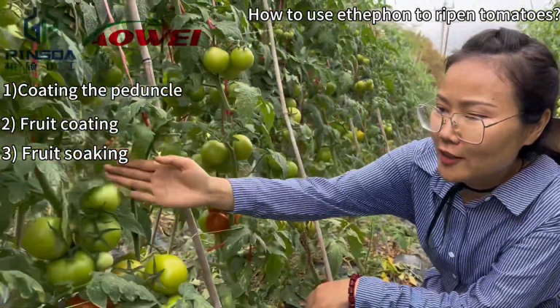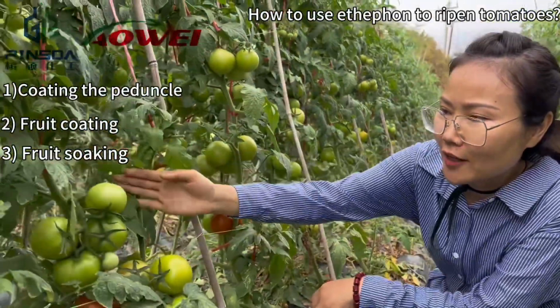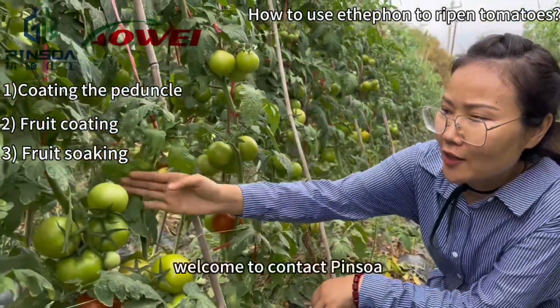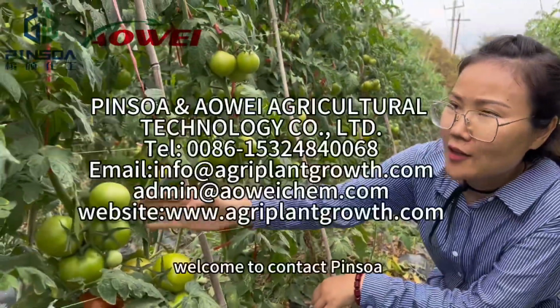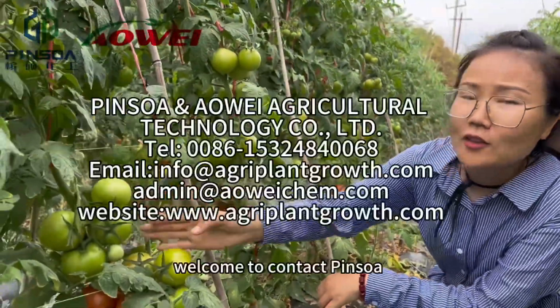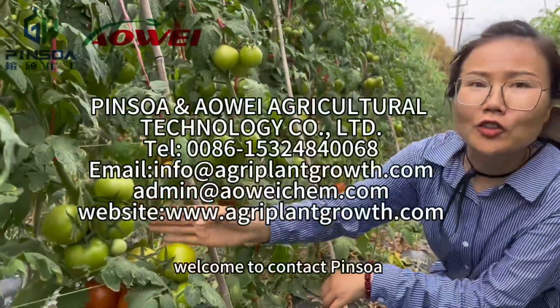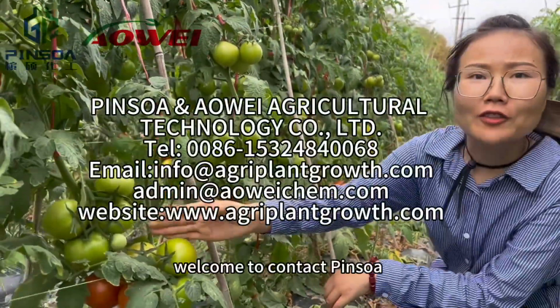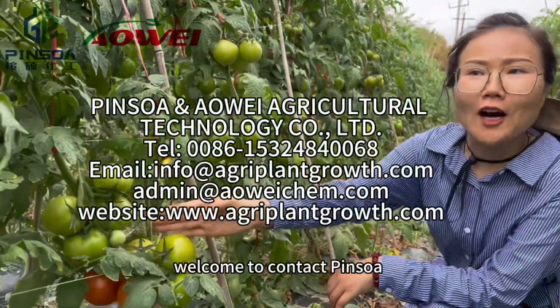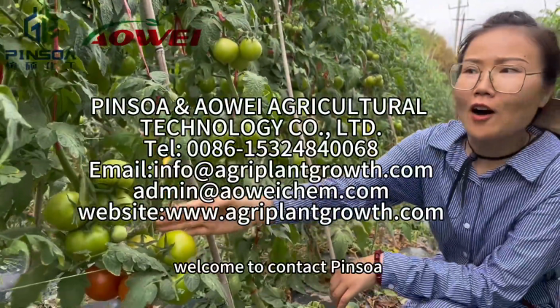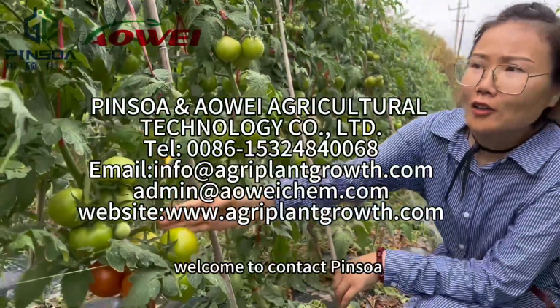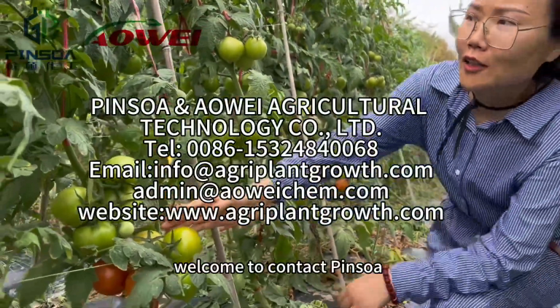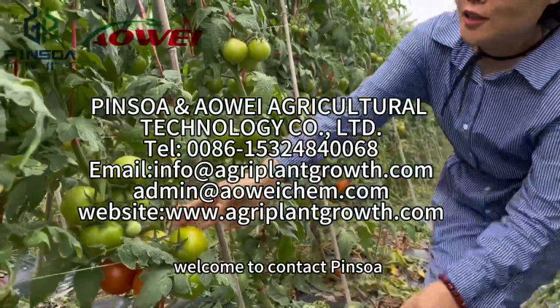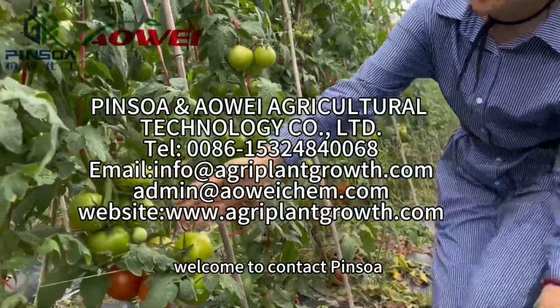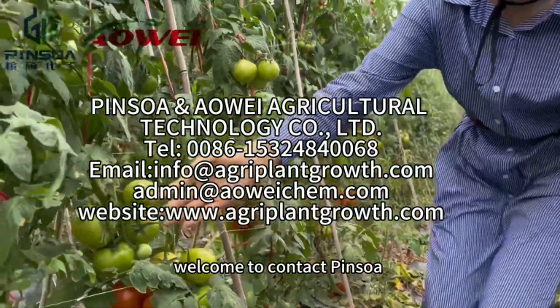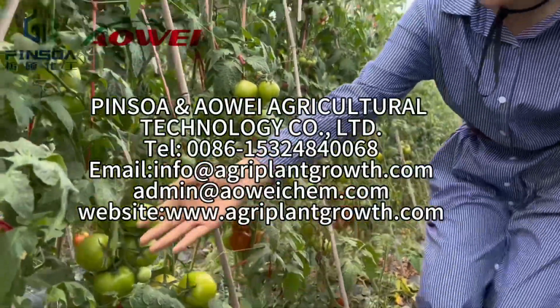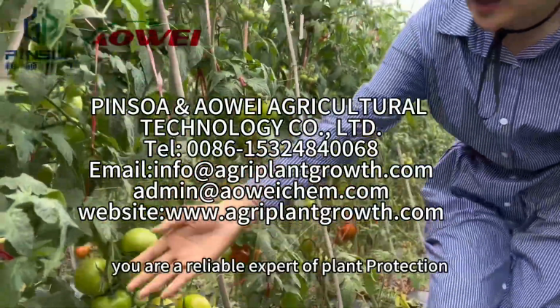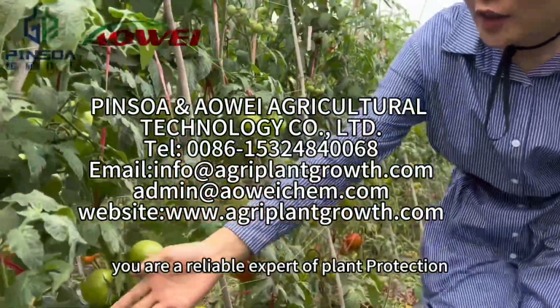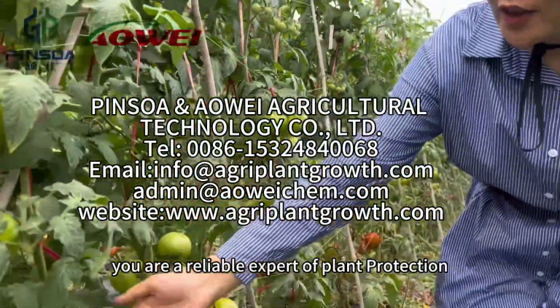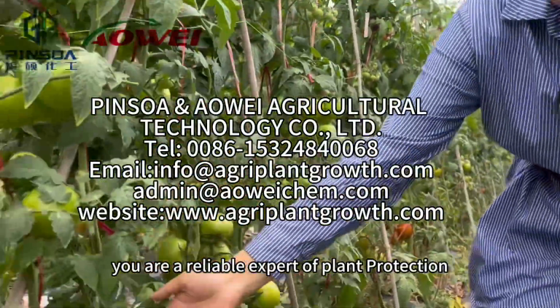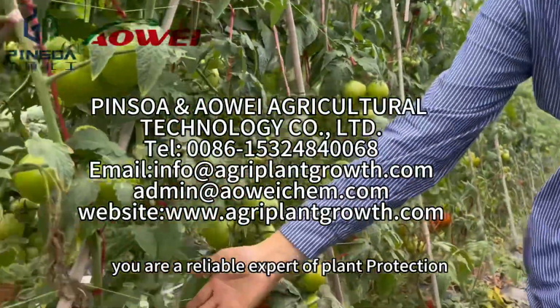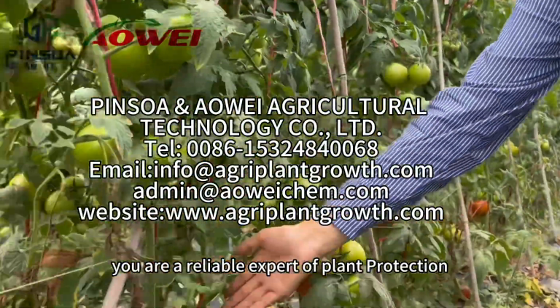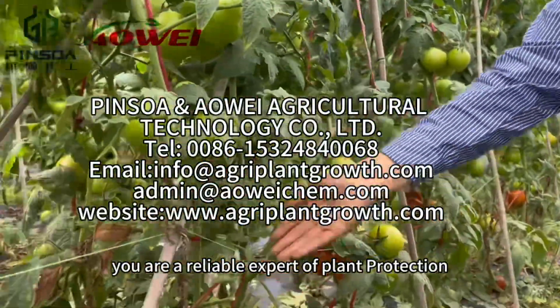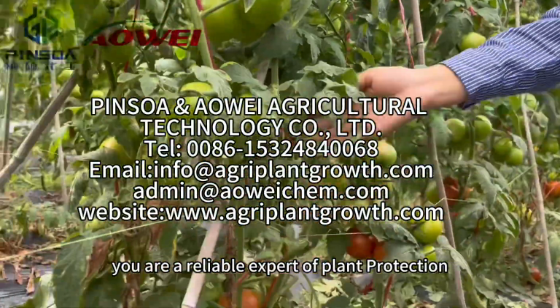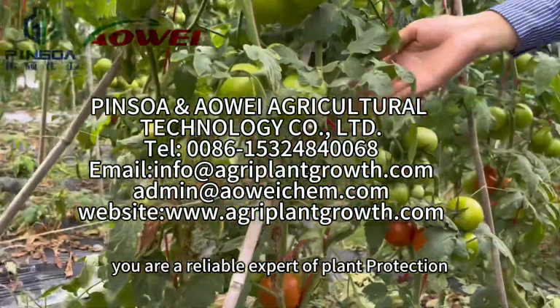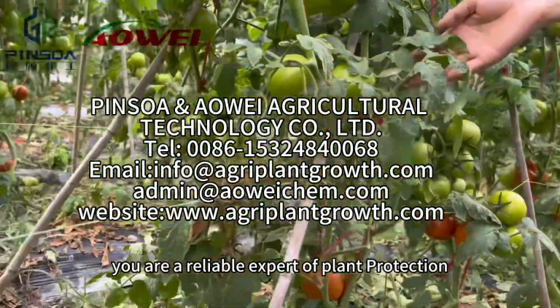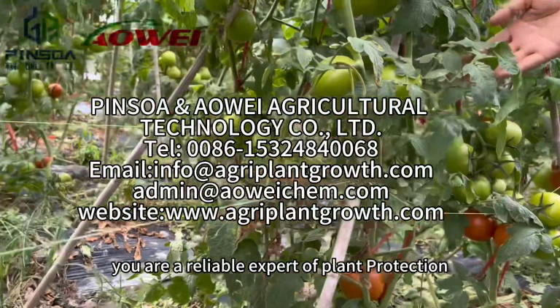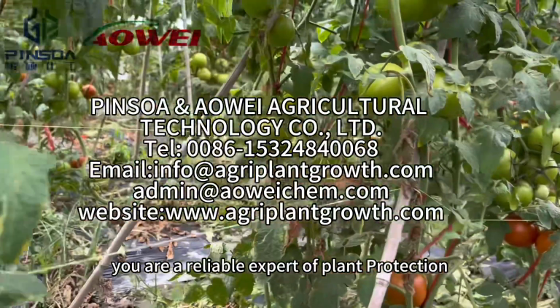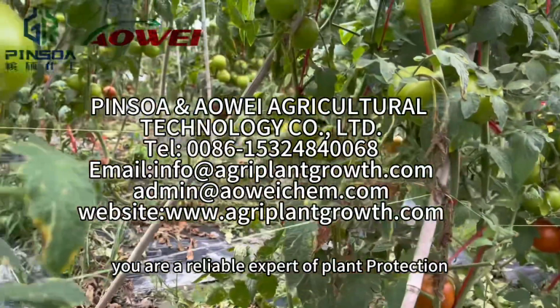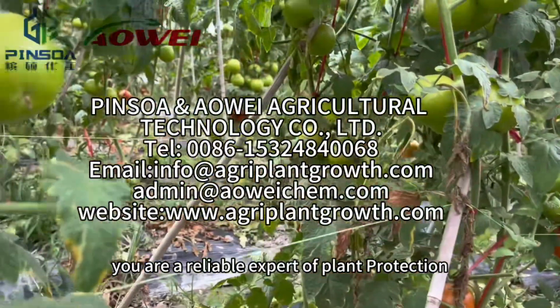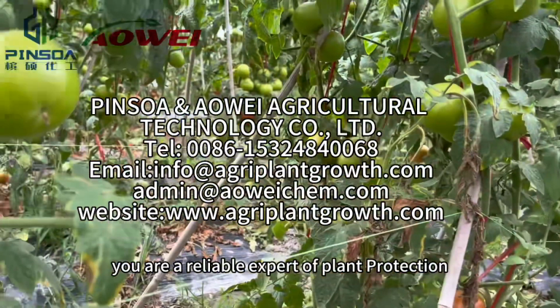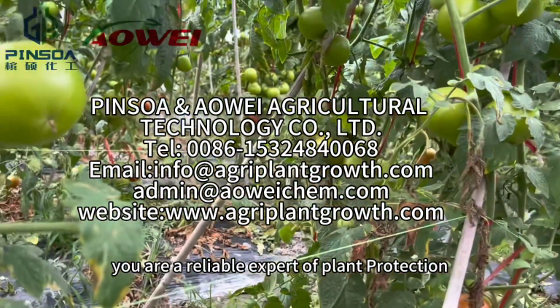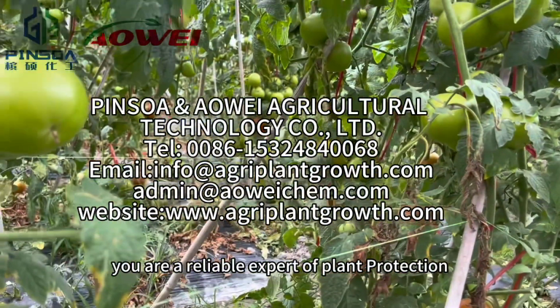Welcome to contact Pinsoul, your reliable expert of plant protection.